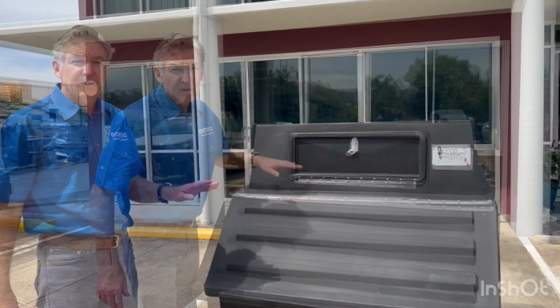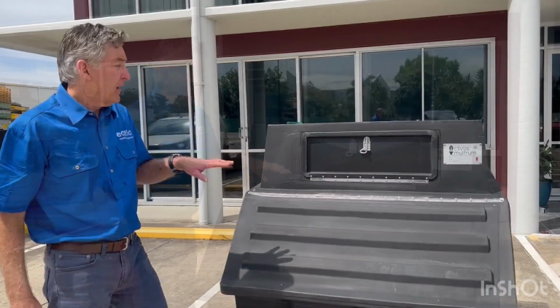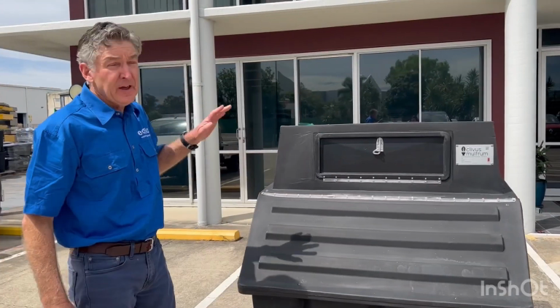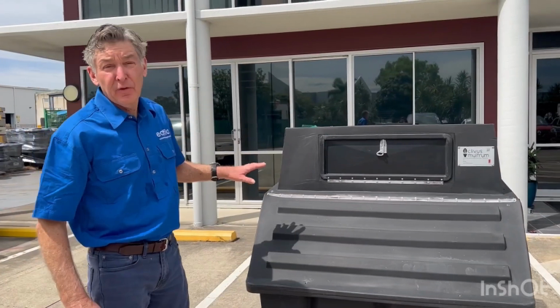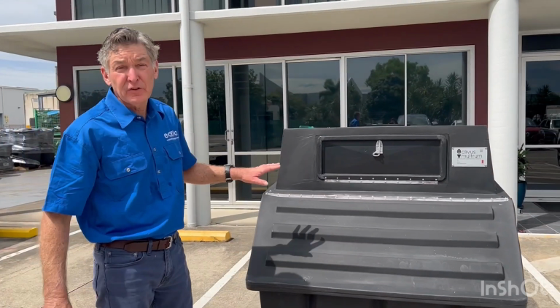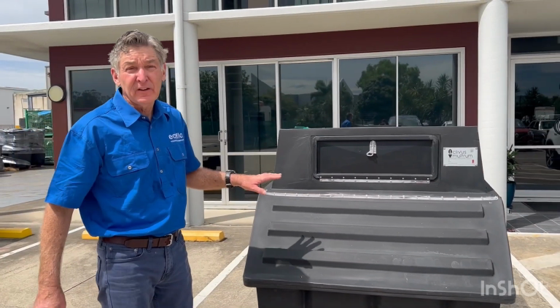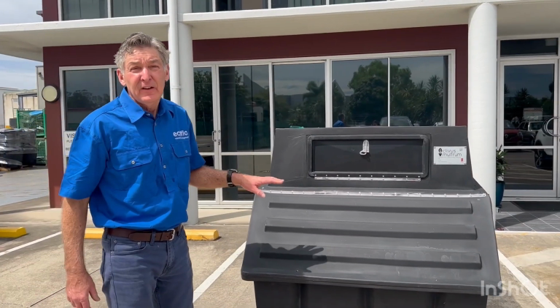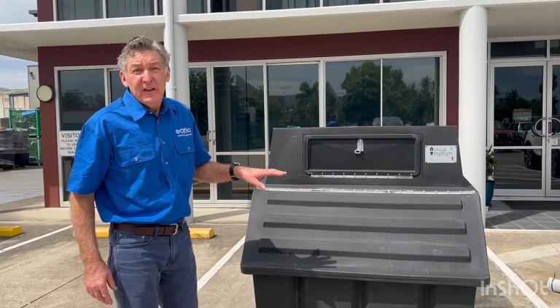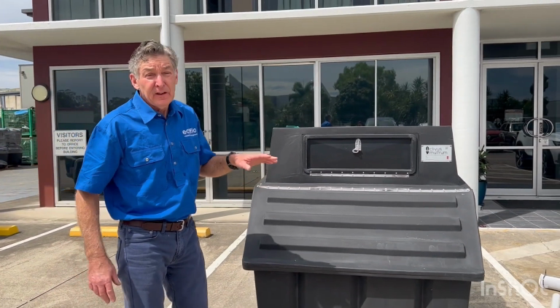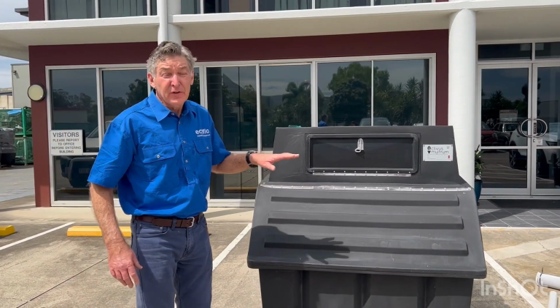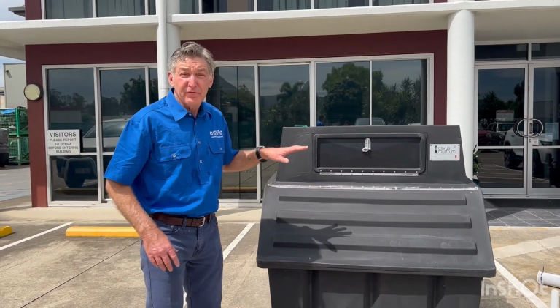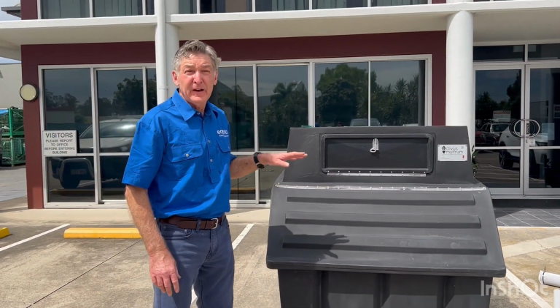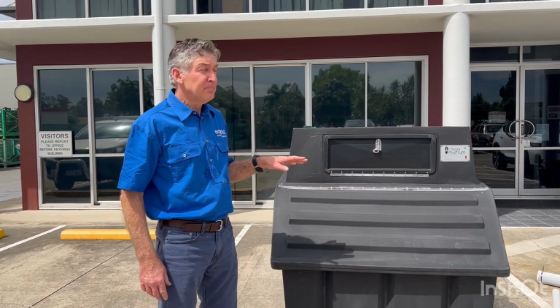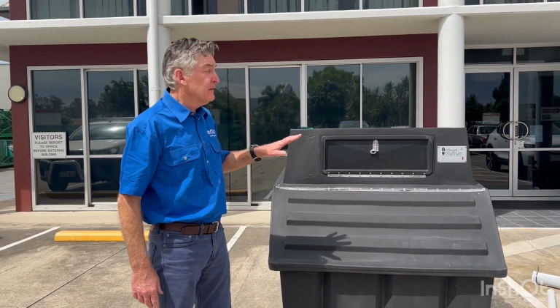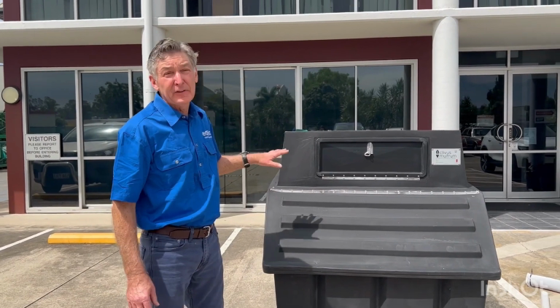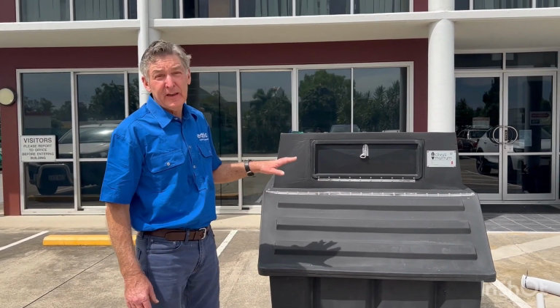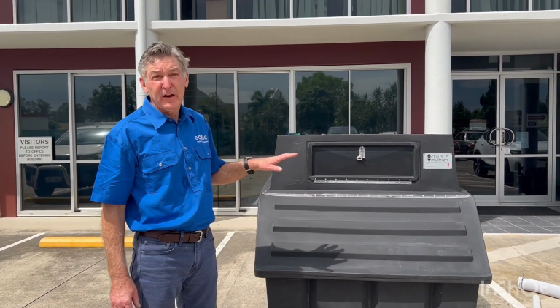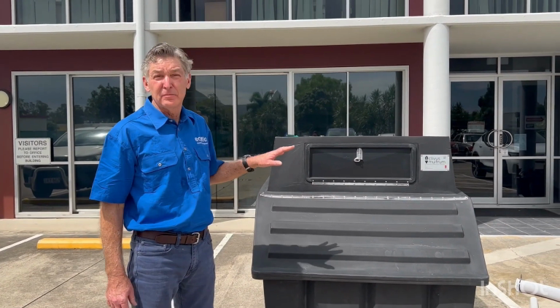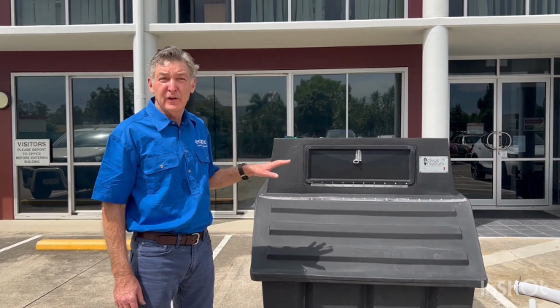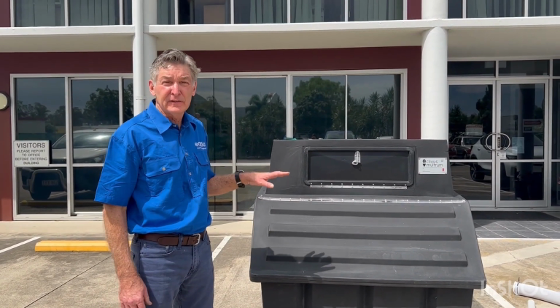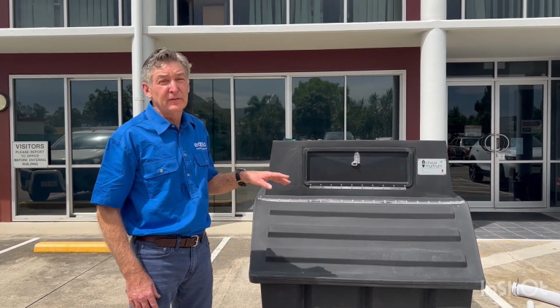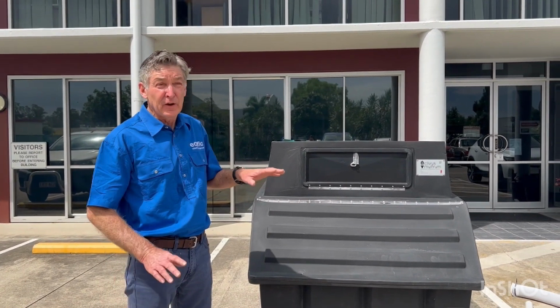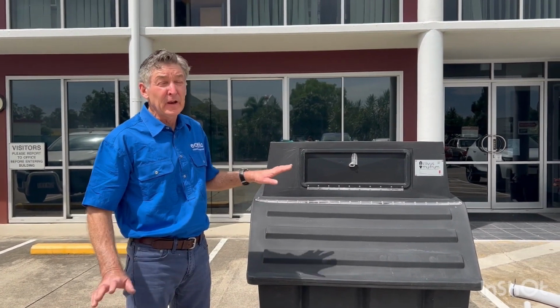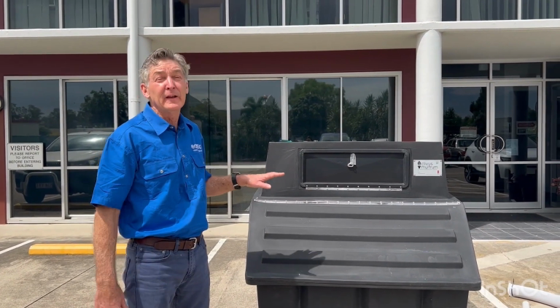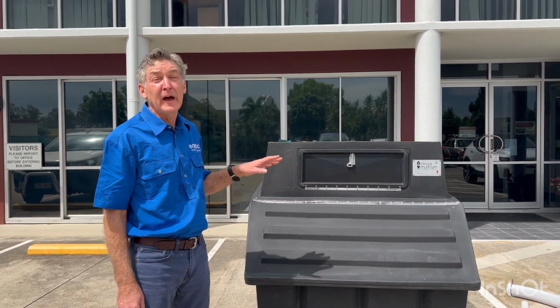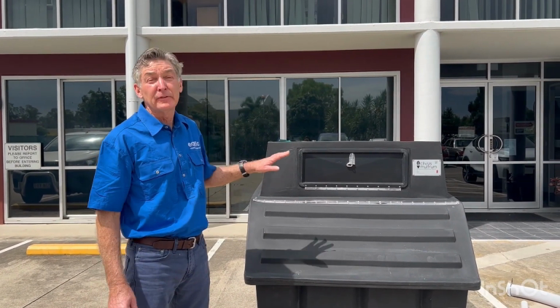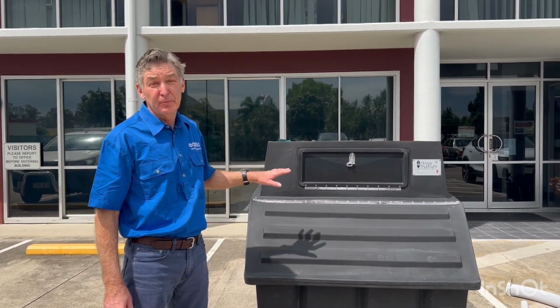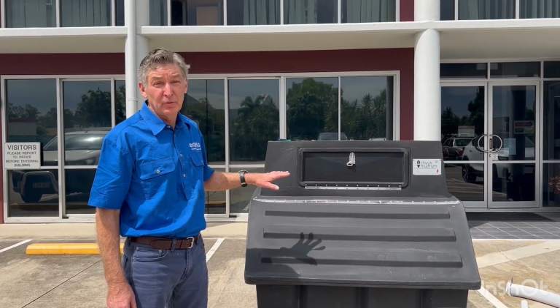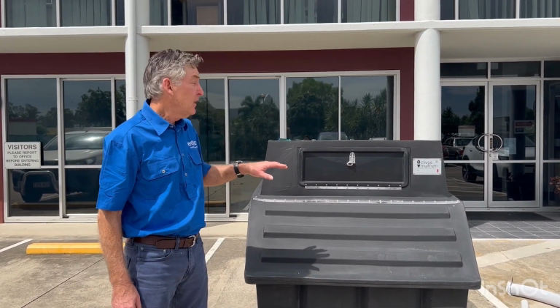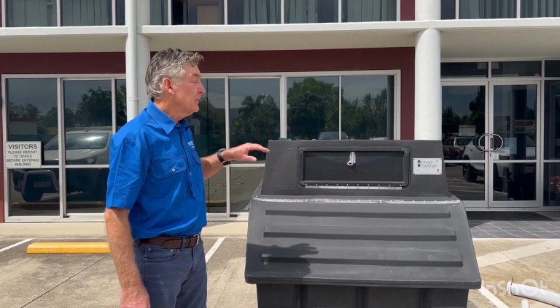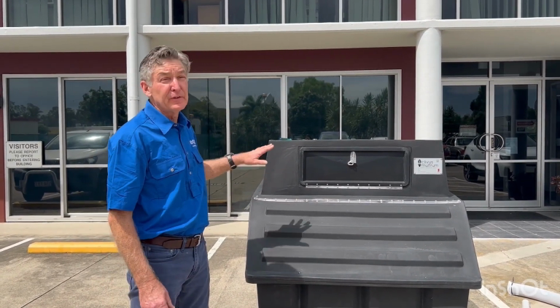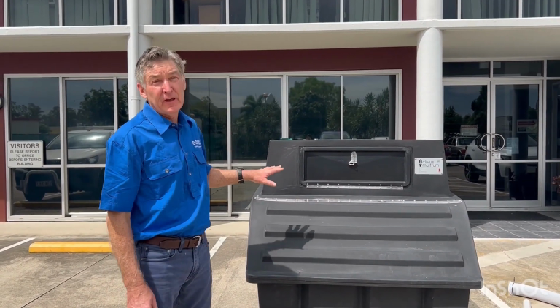Thank you for watching. Any further information, please contact our customer service — they're willing and able to help you with your installation.